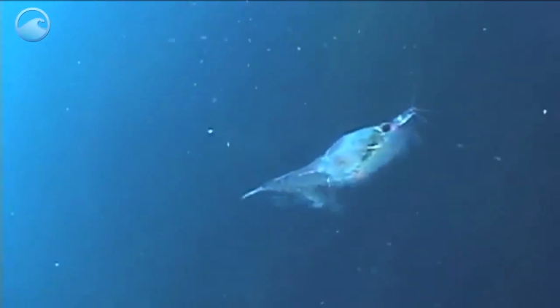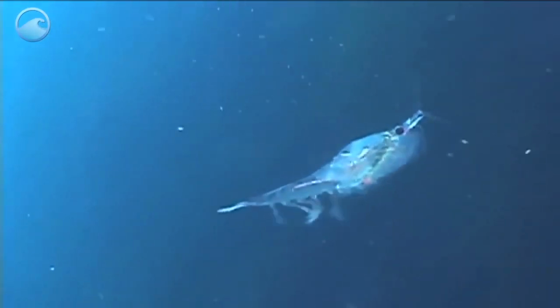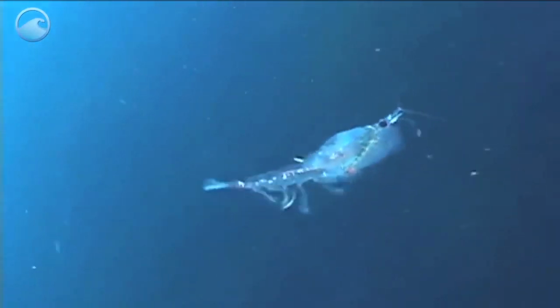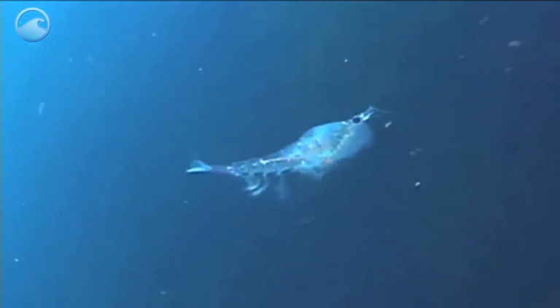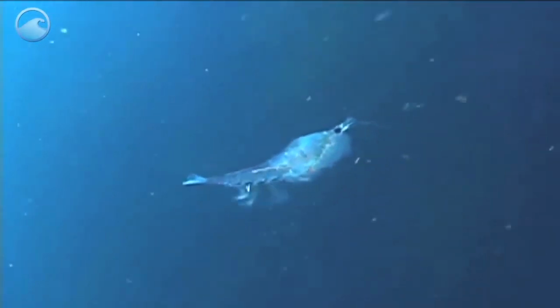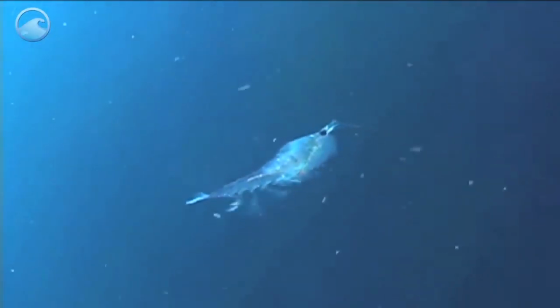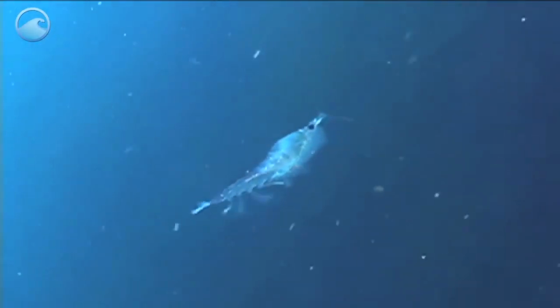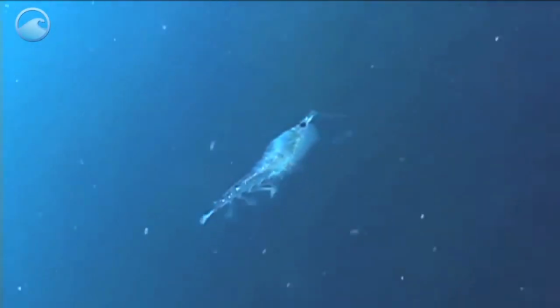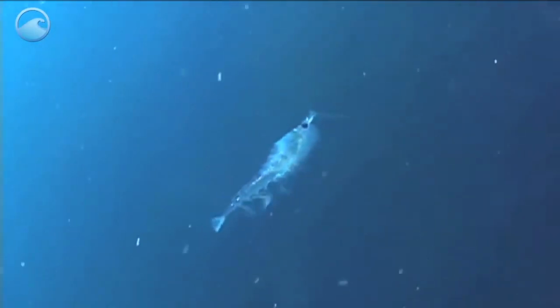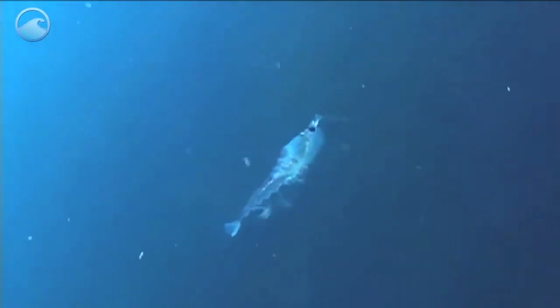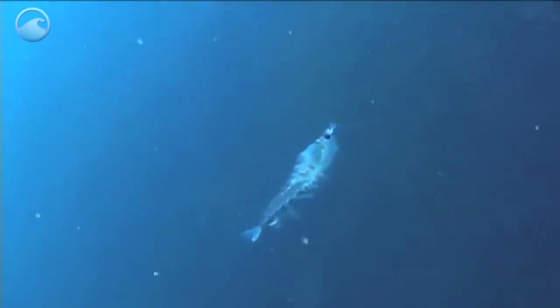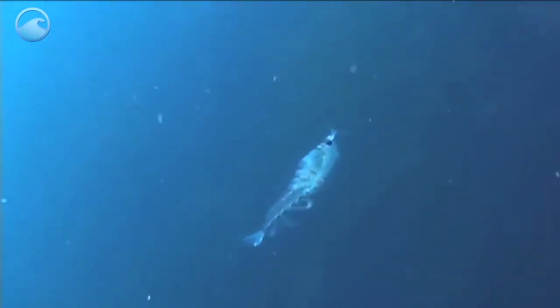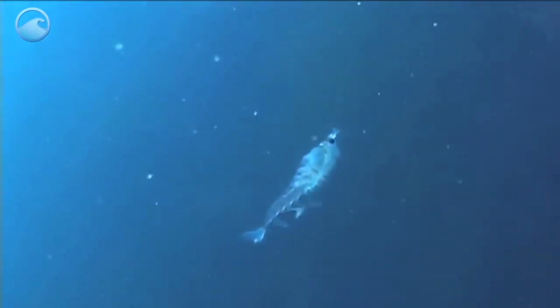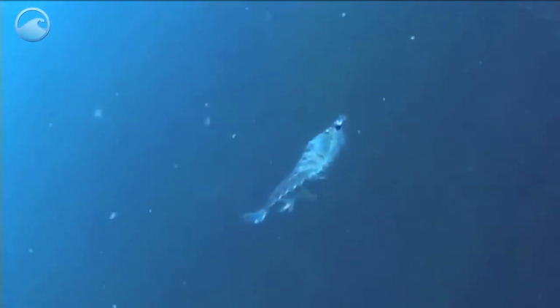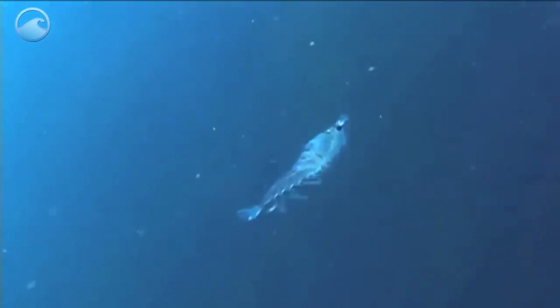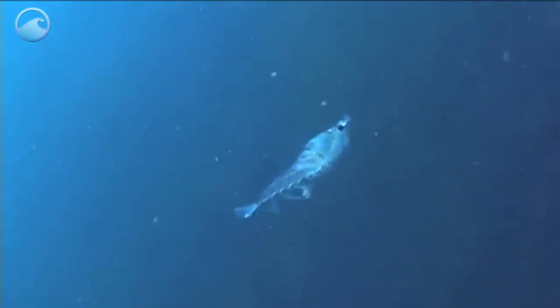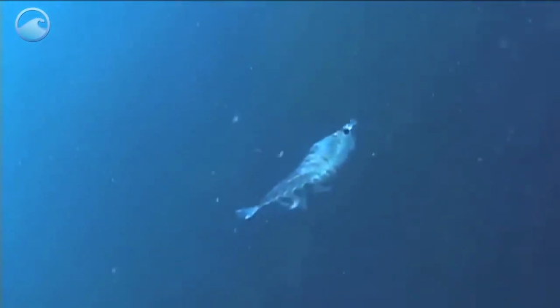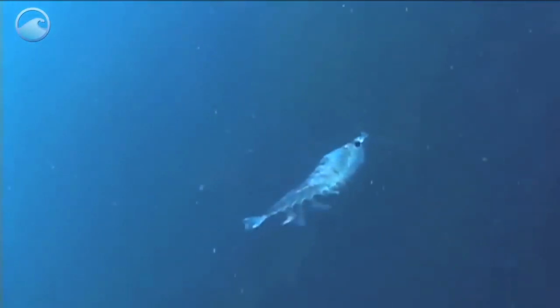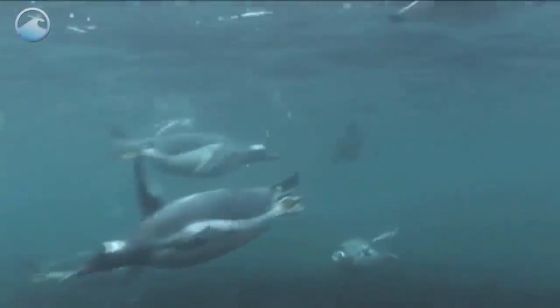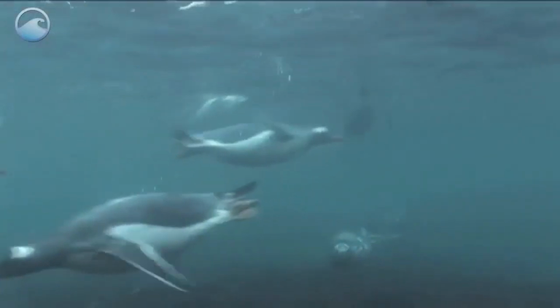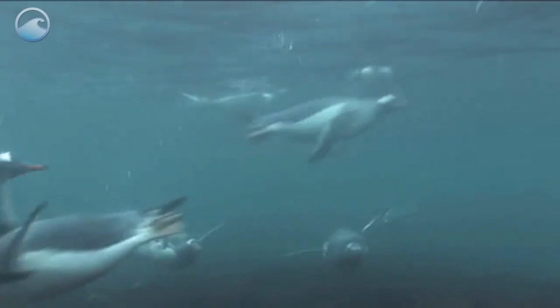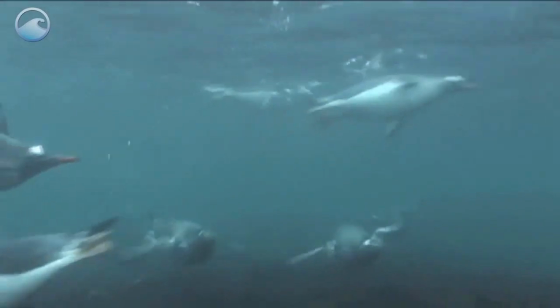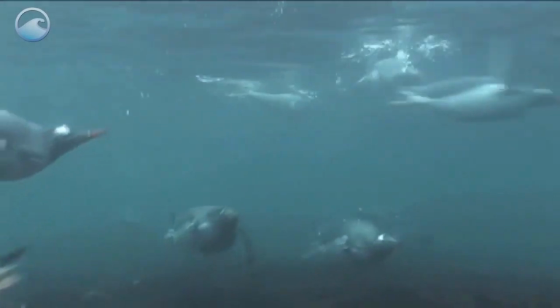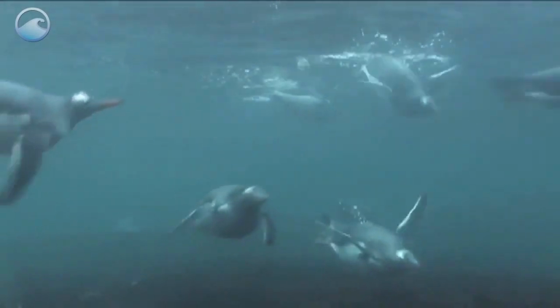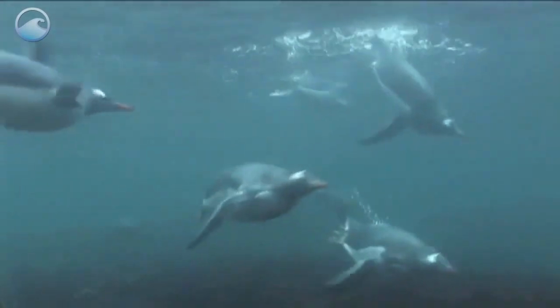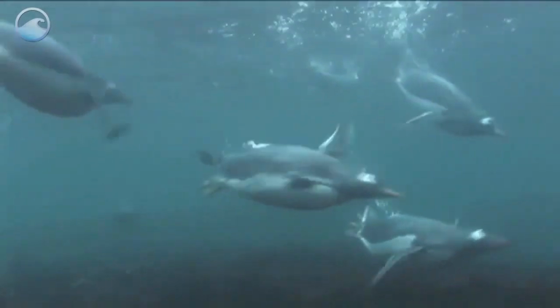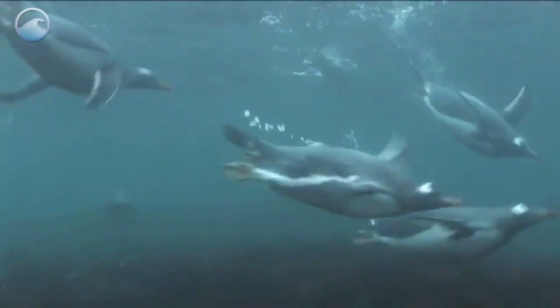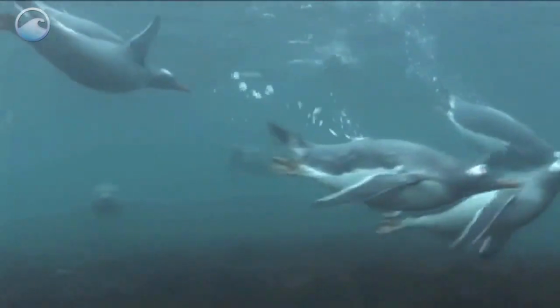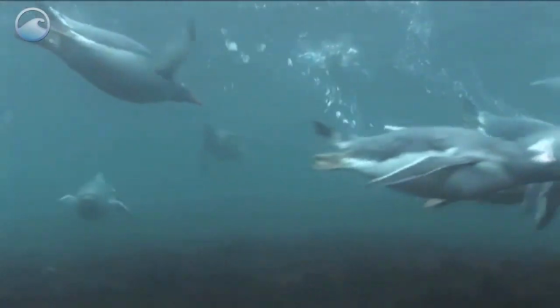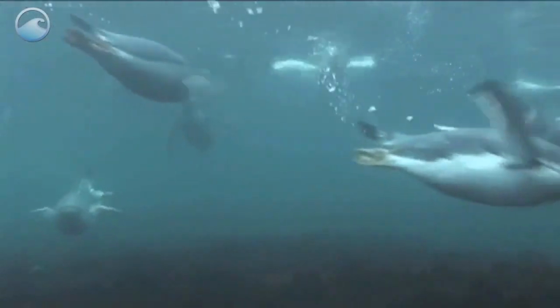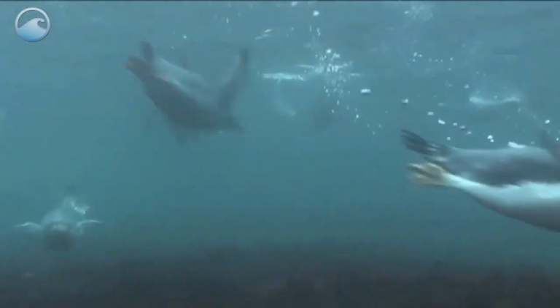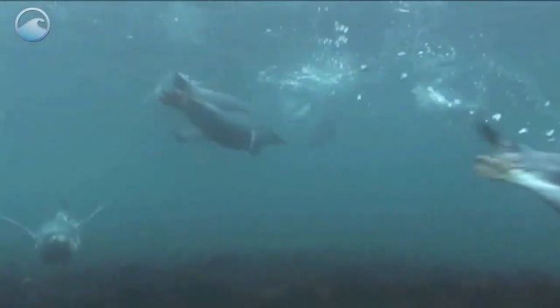A lot of animals like whales, seals, squid, and birds depend on krill to survive.